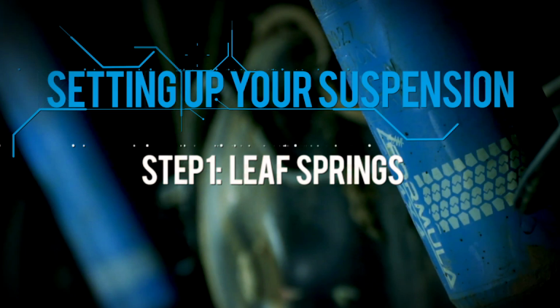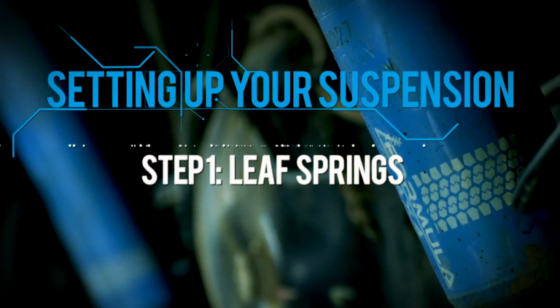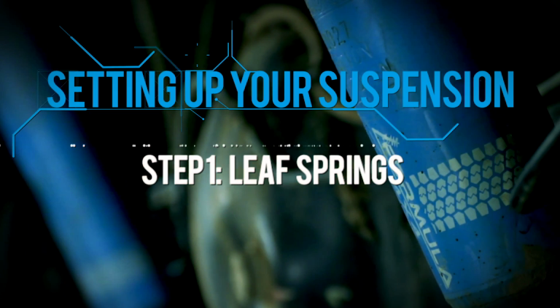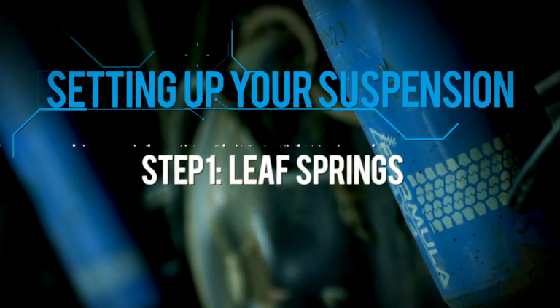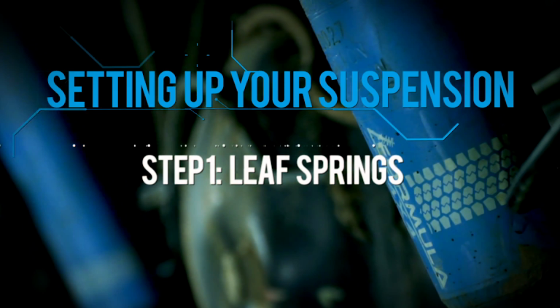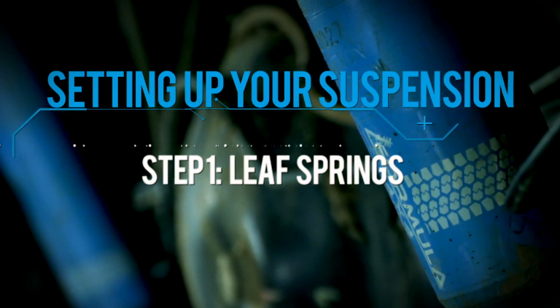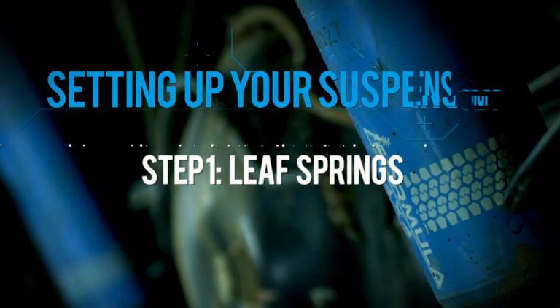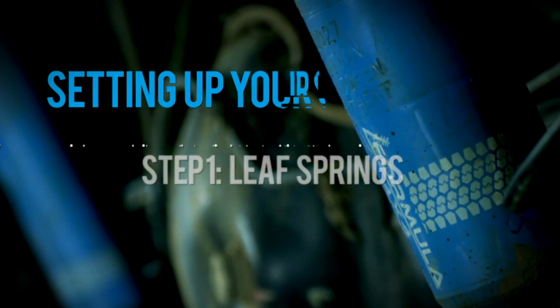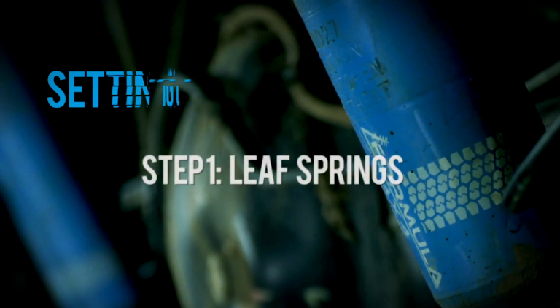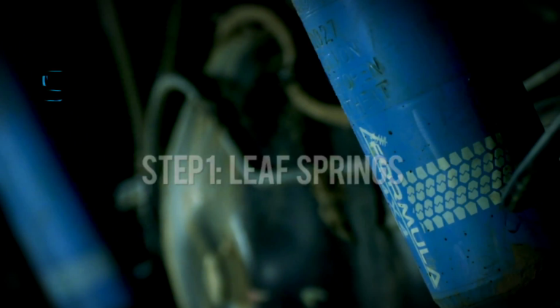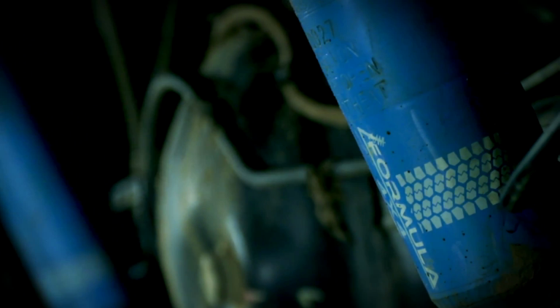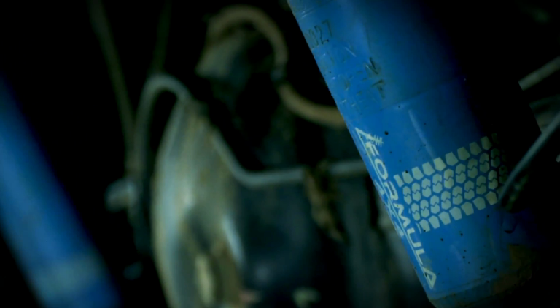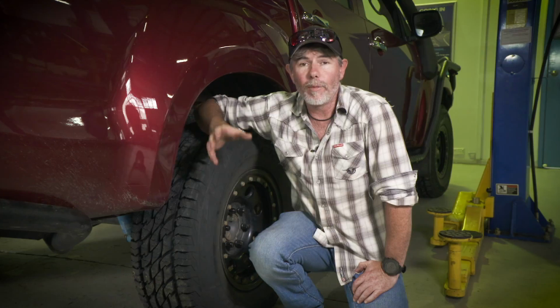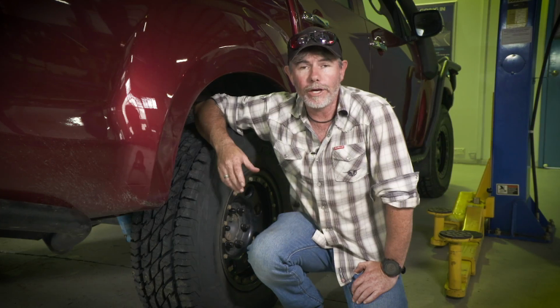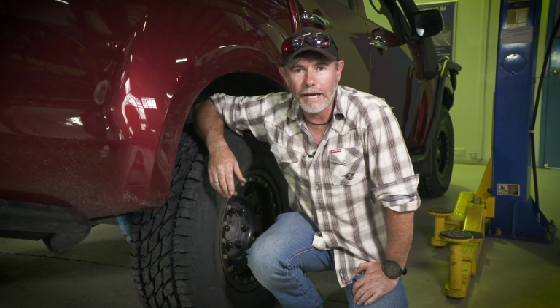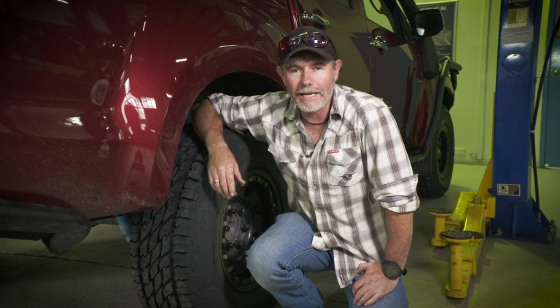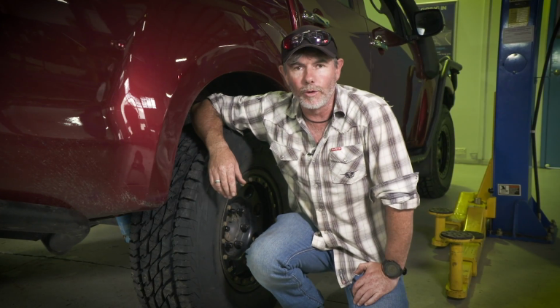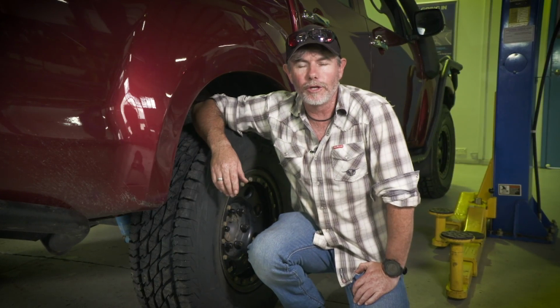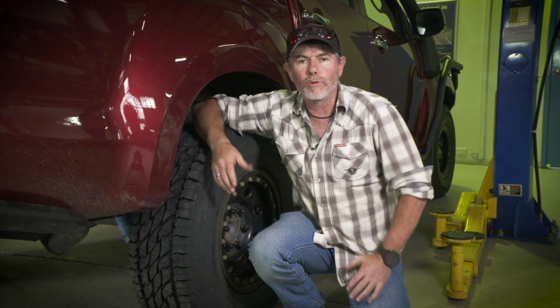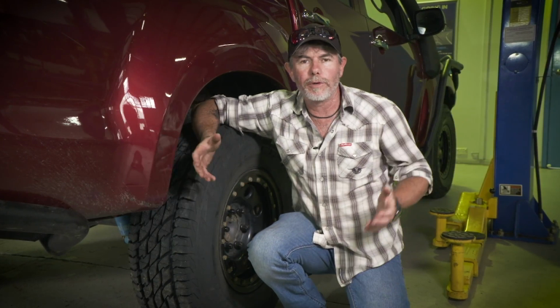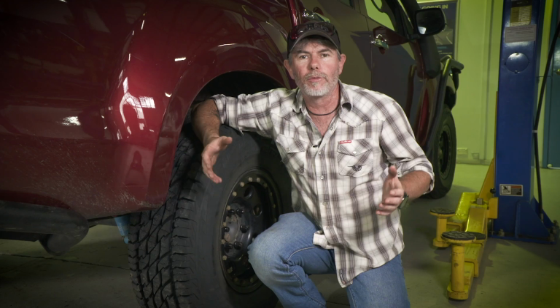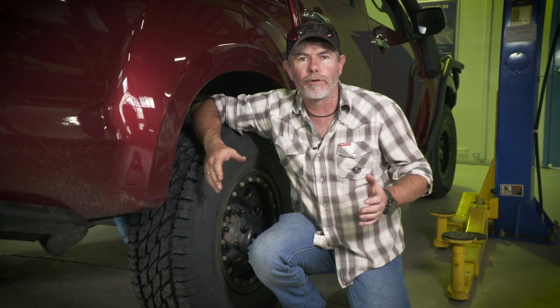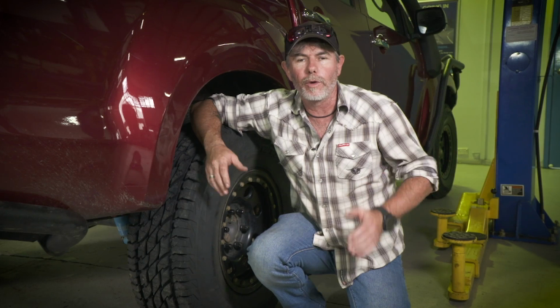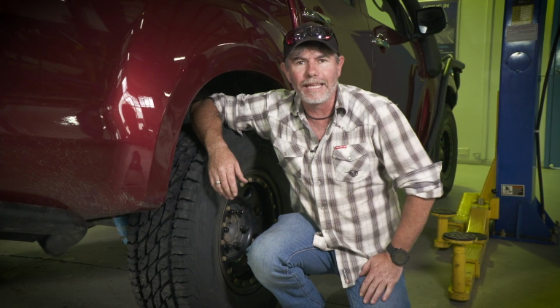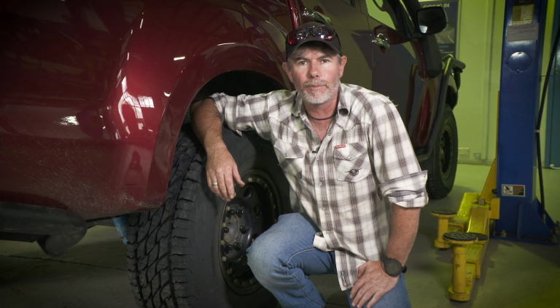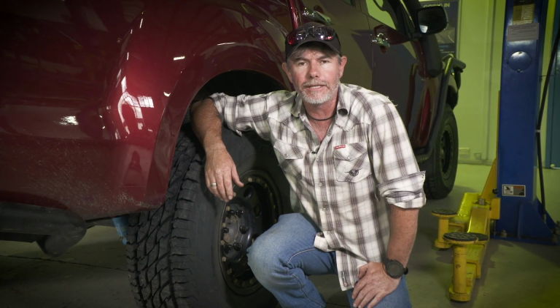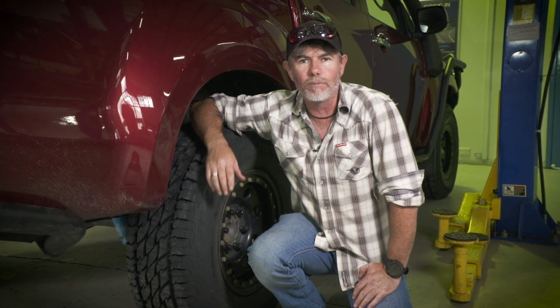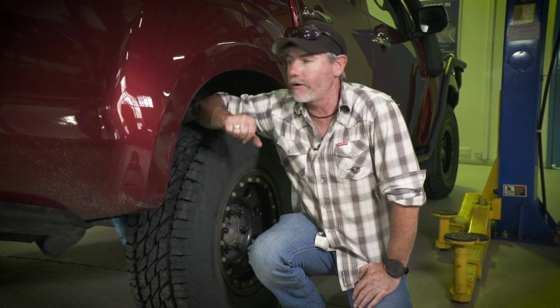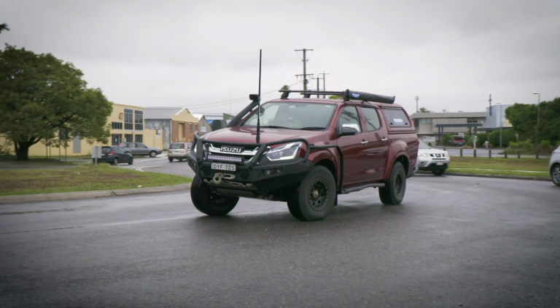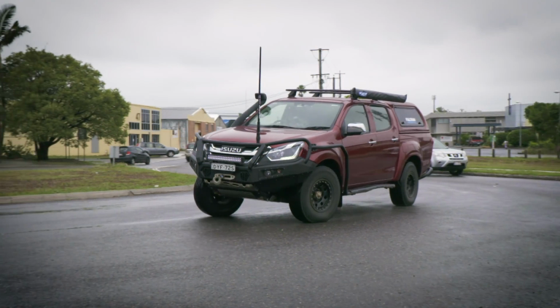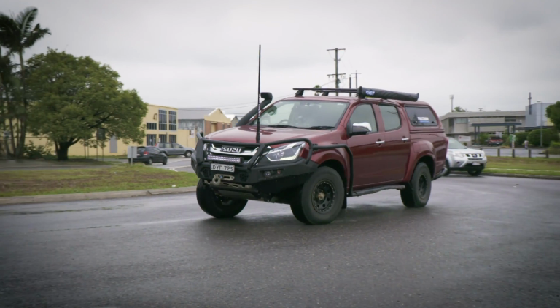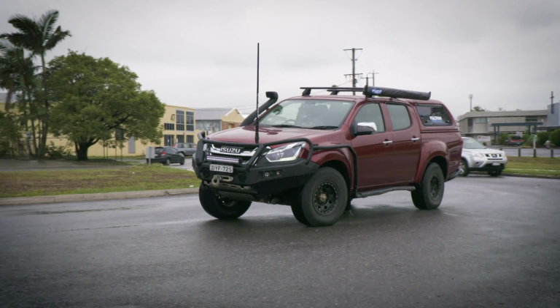Plan for the weights you're carrying. A common question we get asked all the time is: why are we still bothering with leaf springs in these modern dual cab utes?